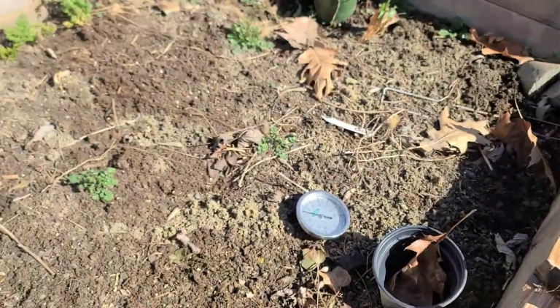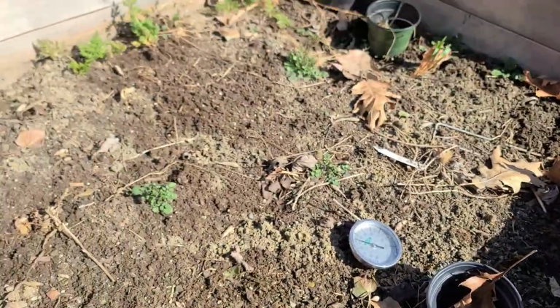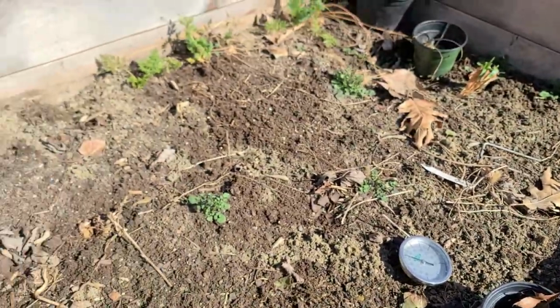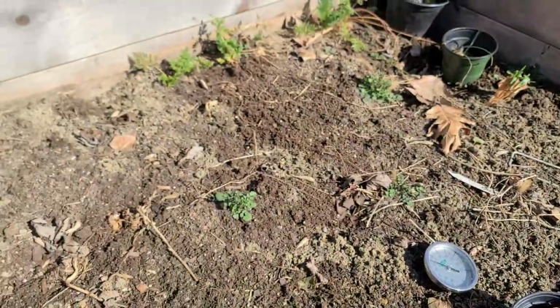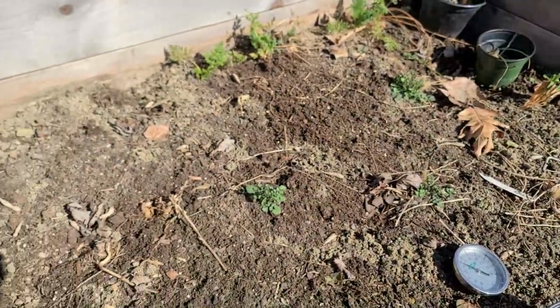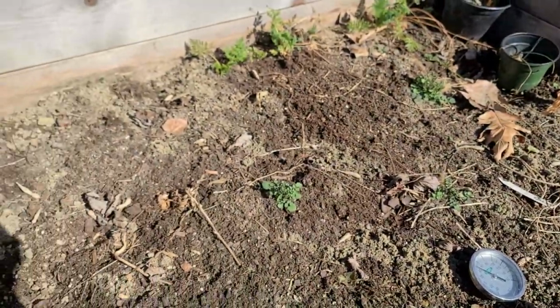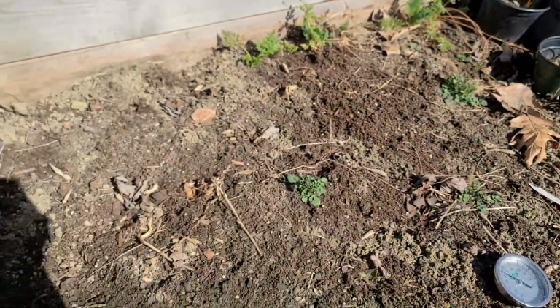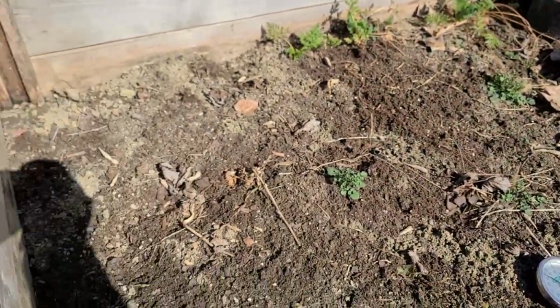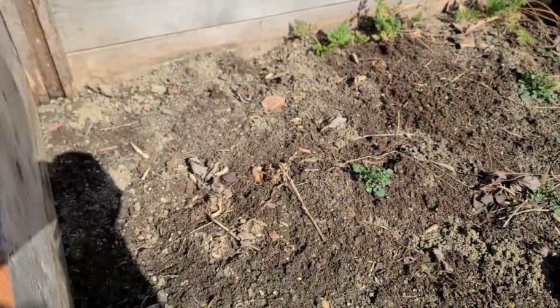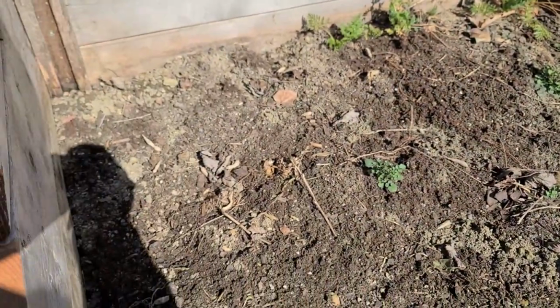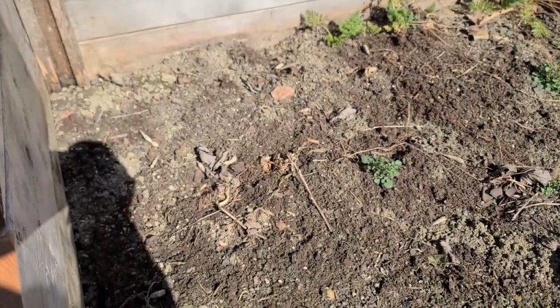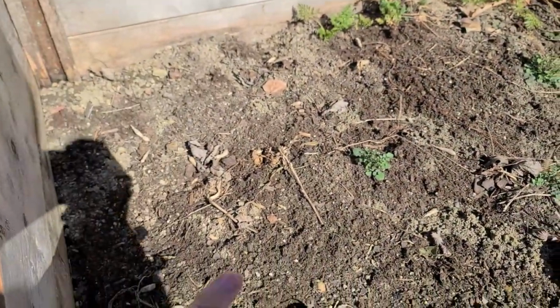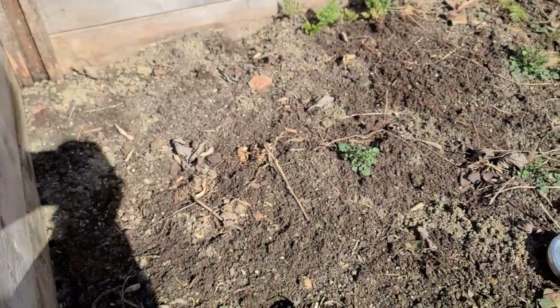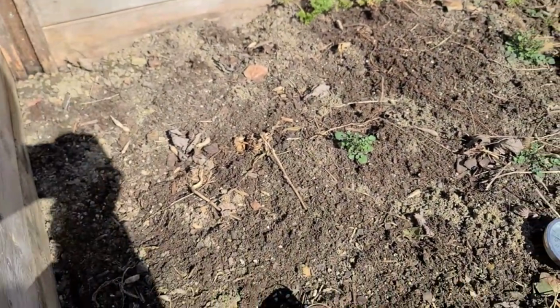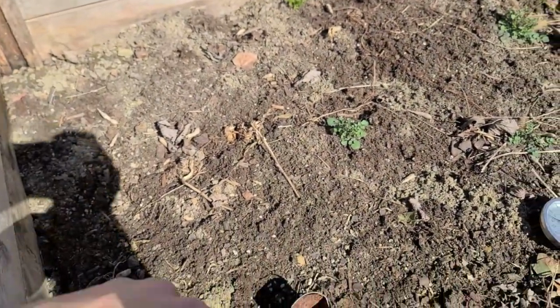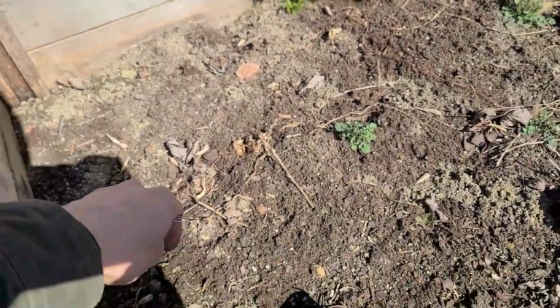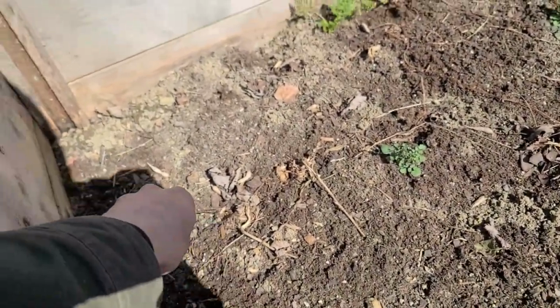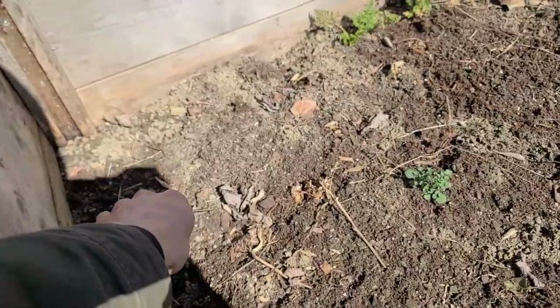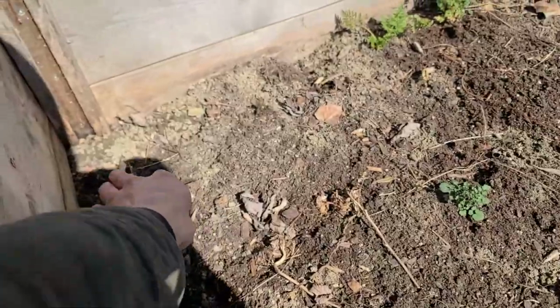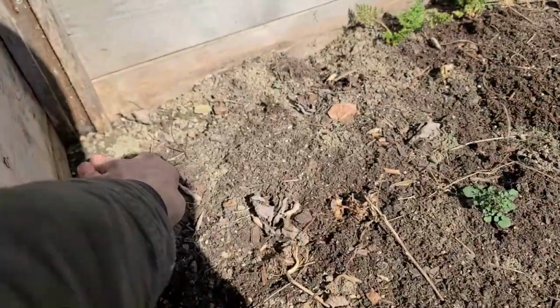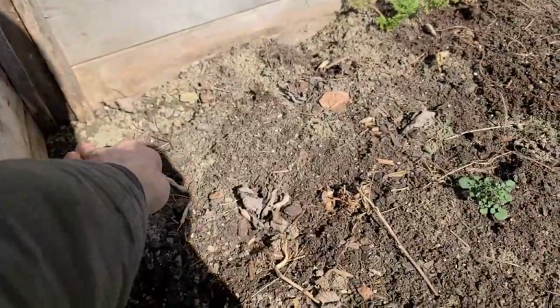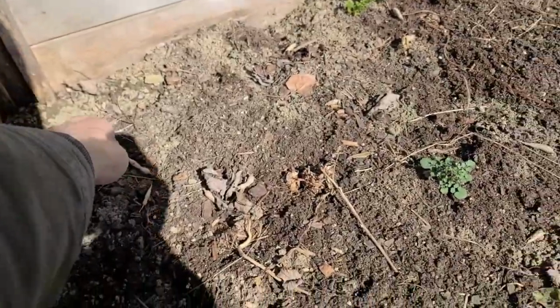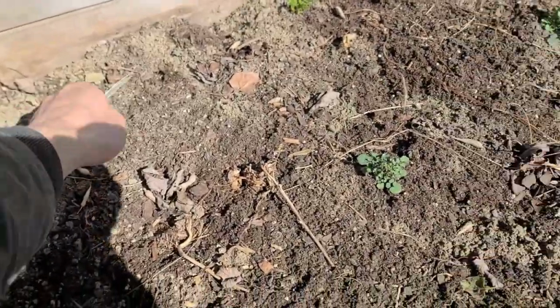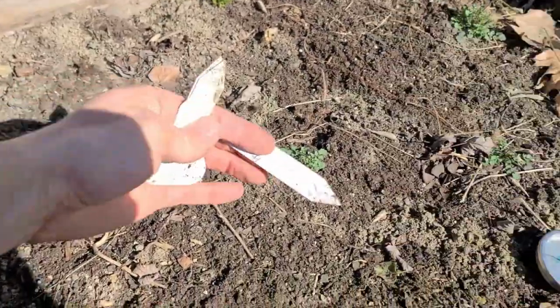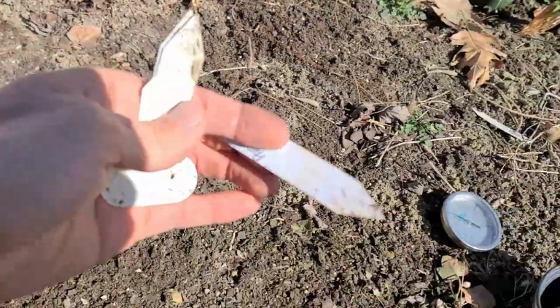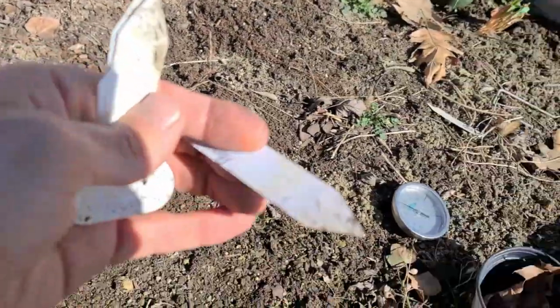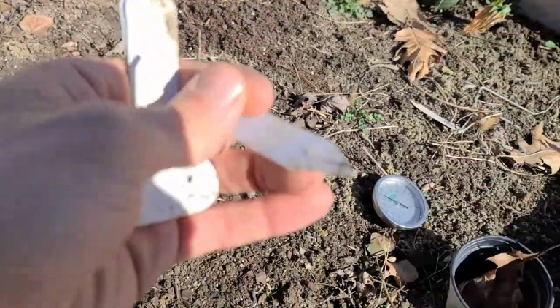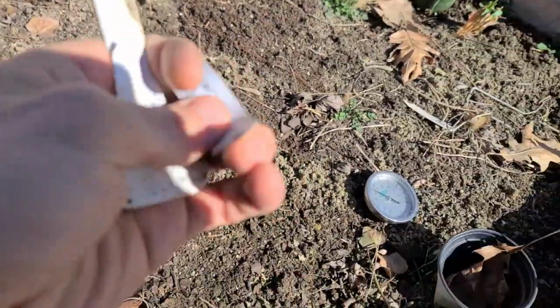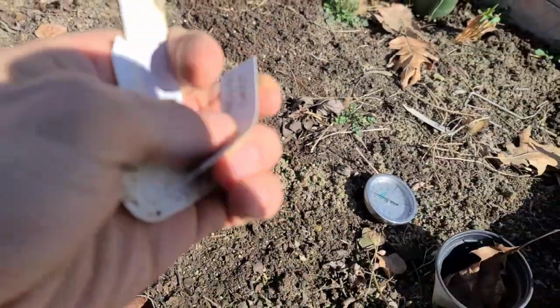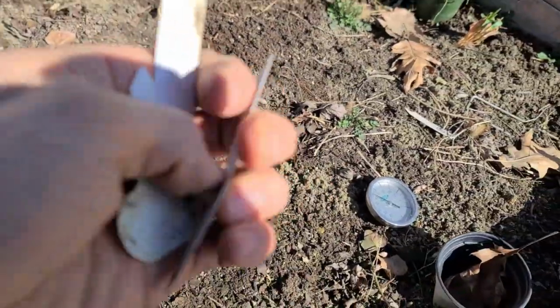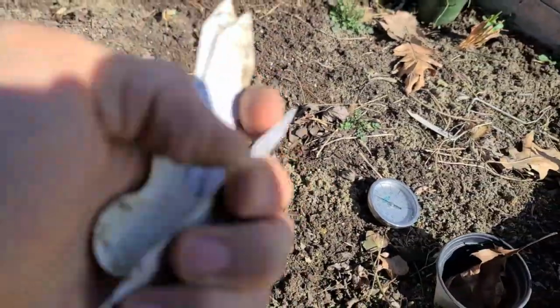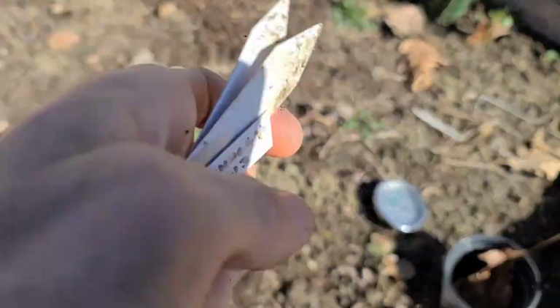I need to get this cleaned out and then get a nice fresh layer of soil in here for us to plant in.